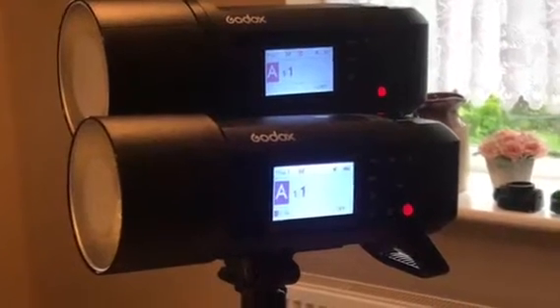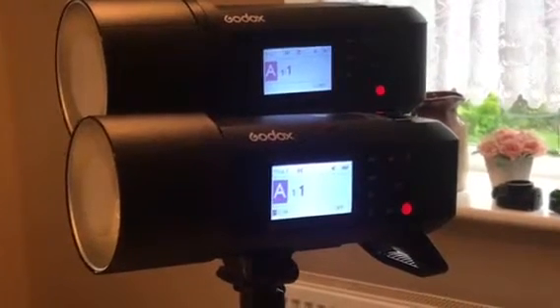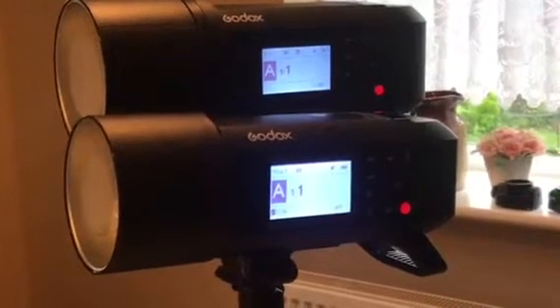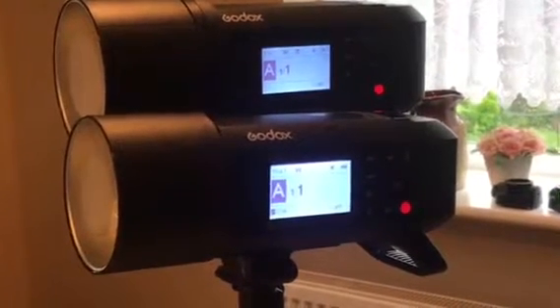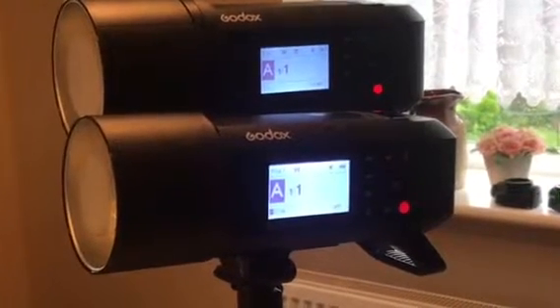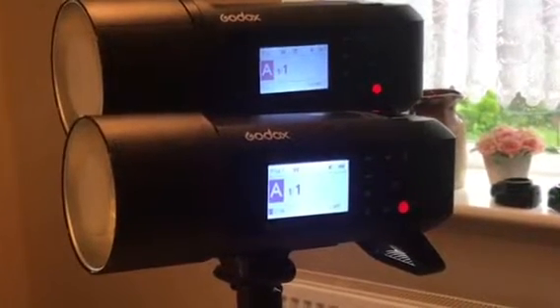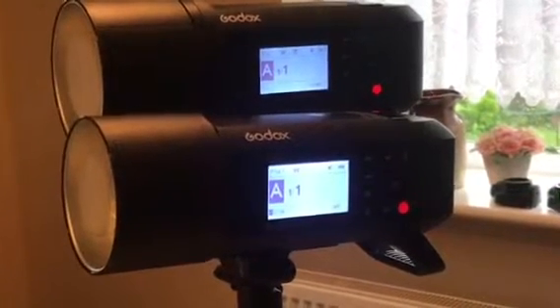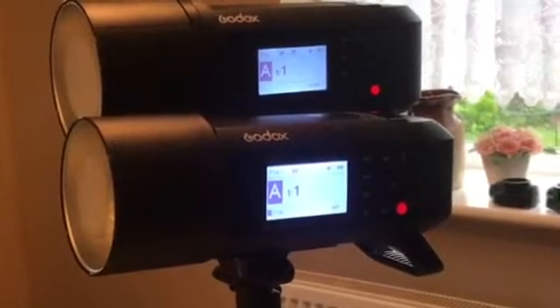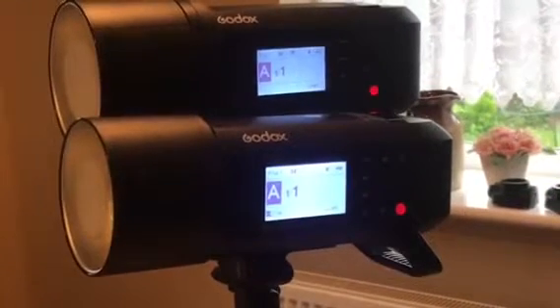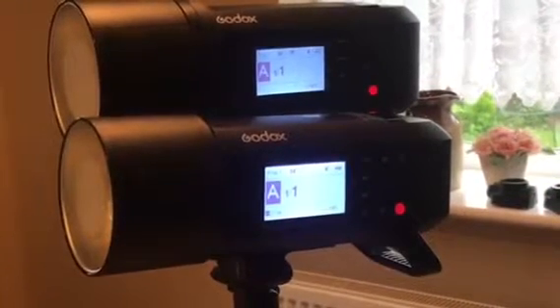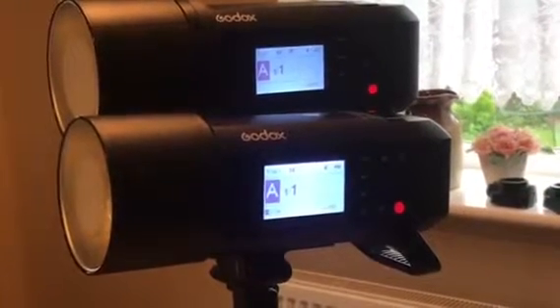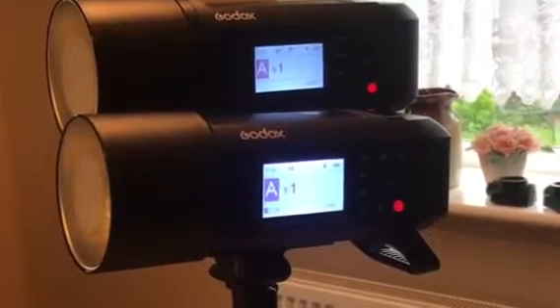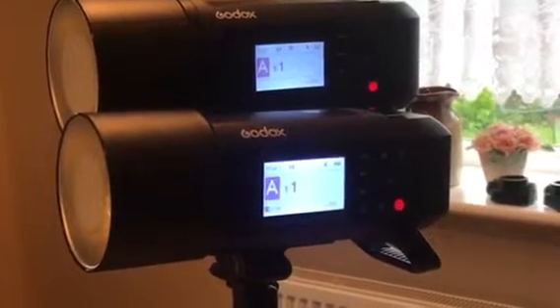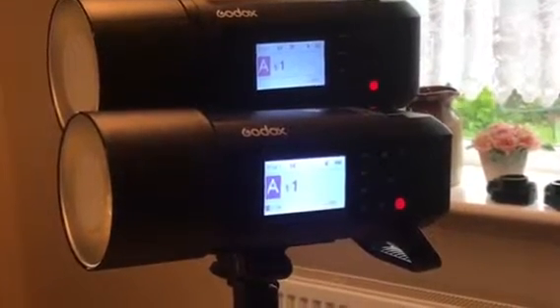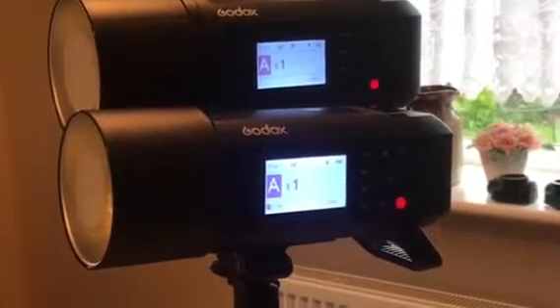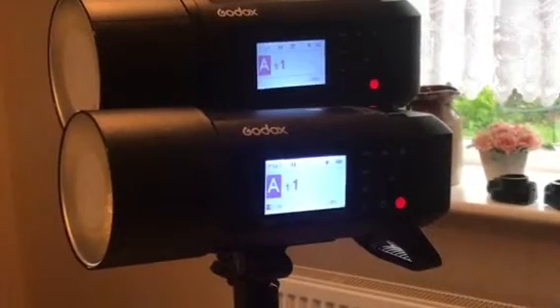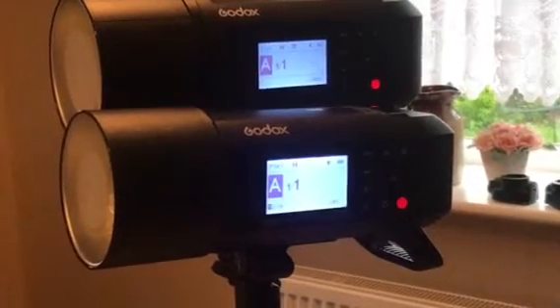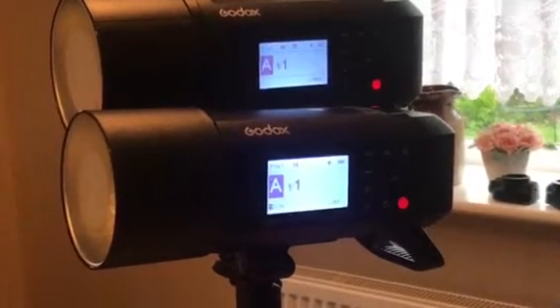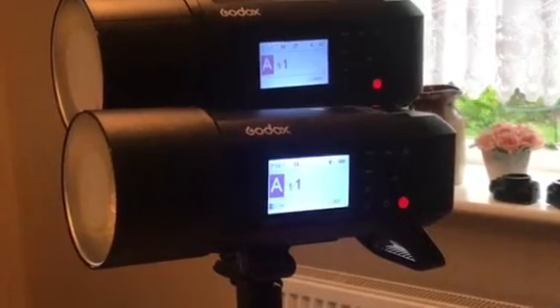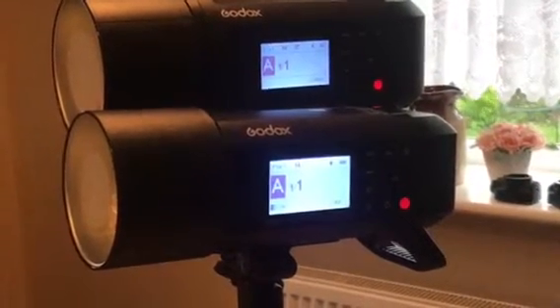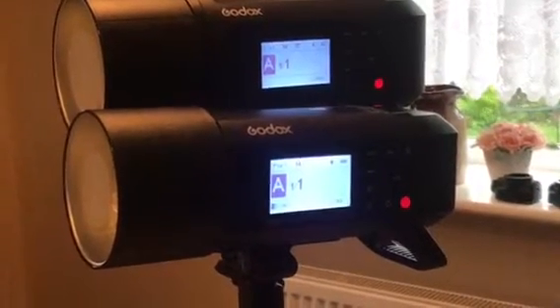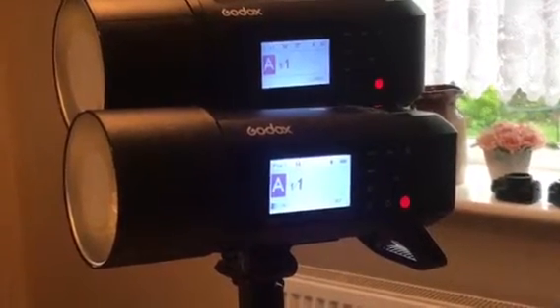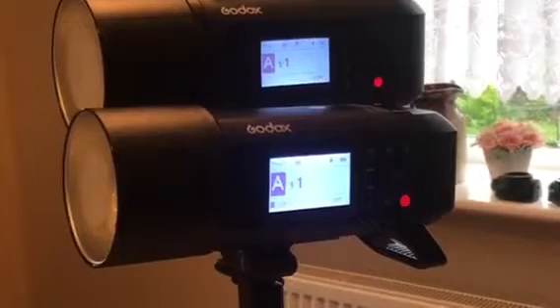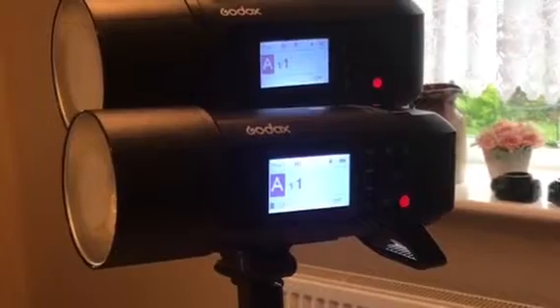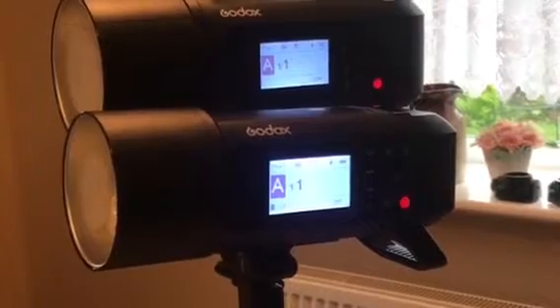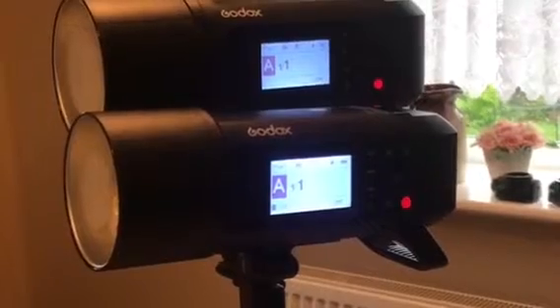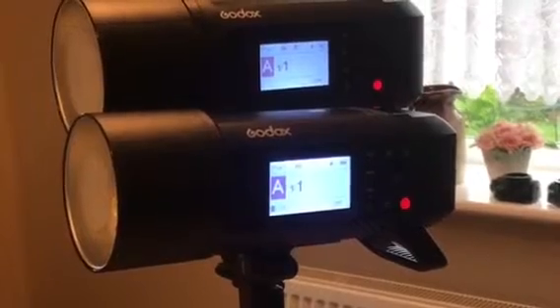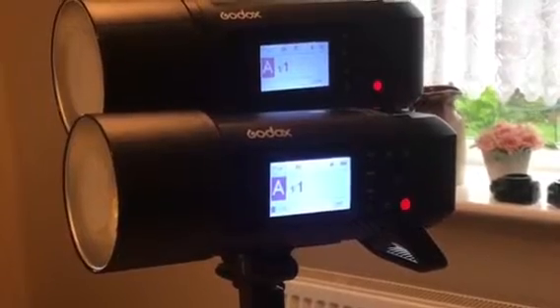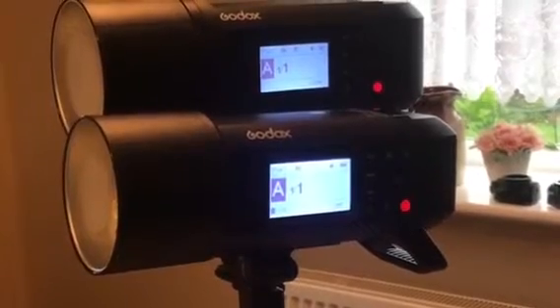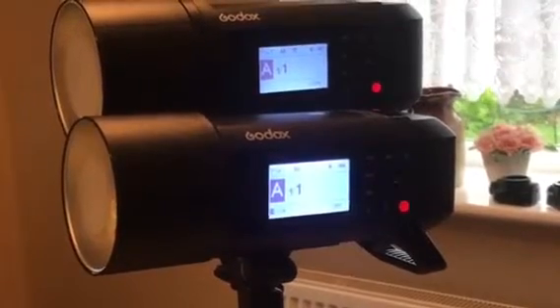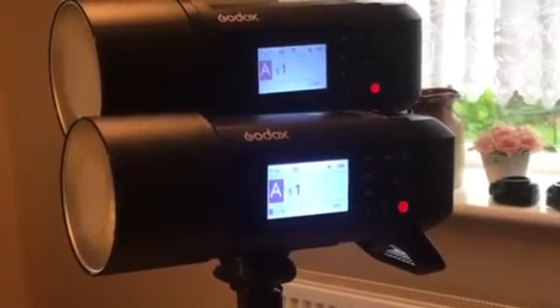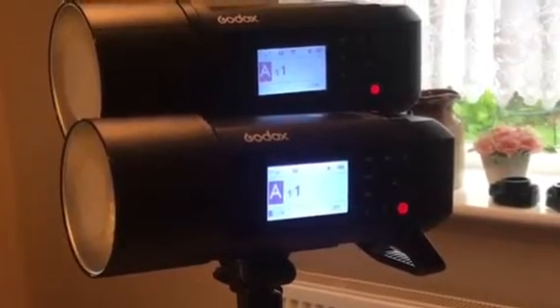Very fortunate to be one of those chosen to get an AD400 Pro for testing, comparing it with the AD600.